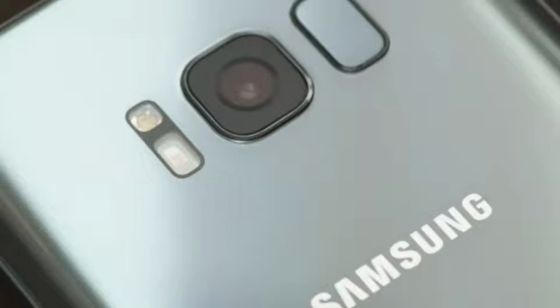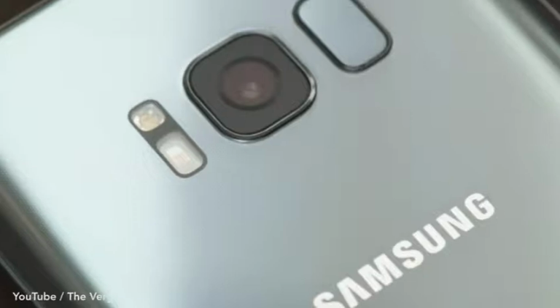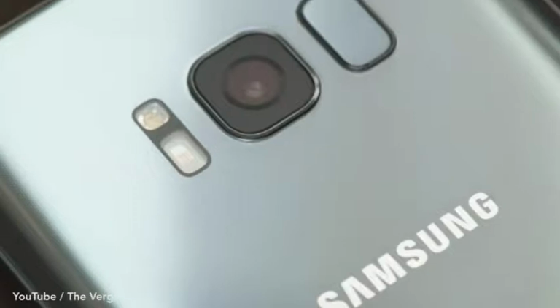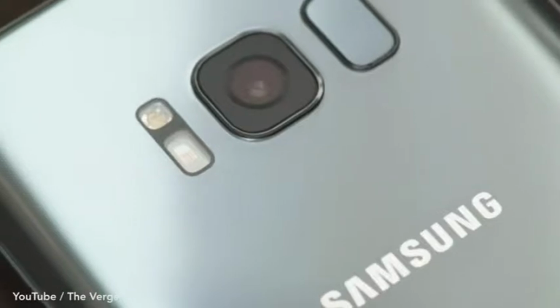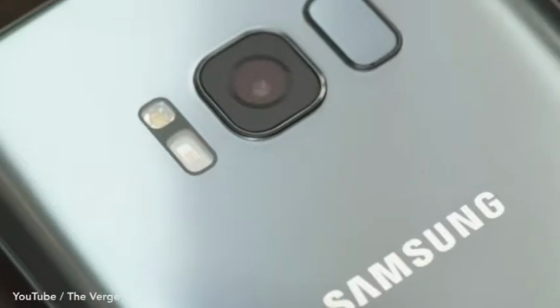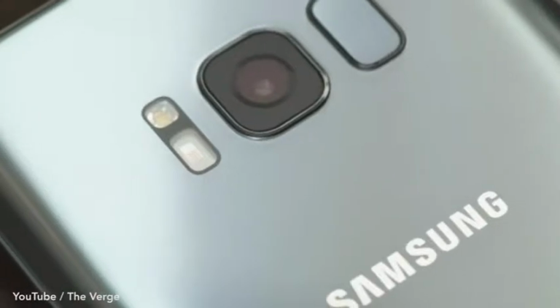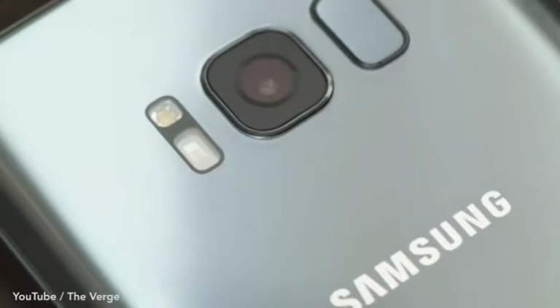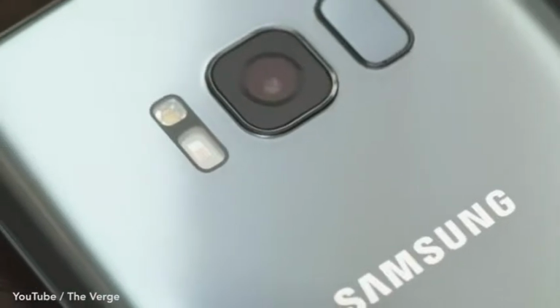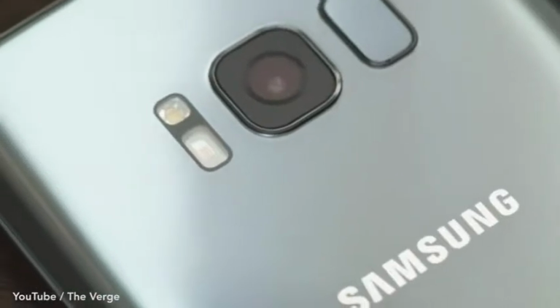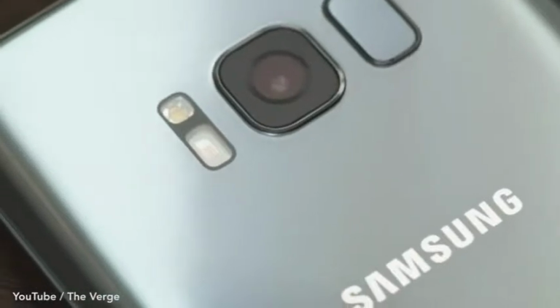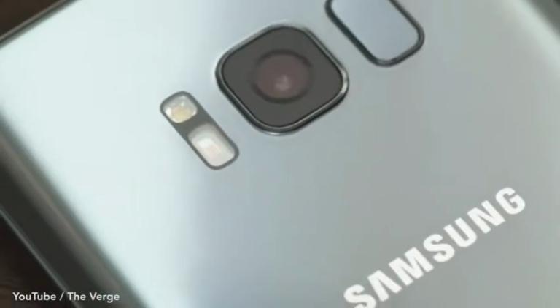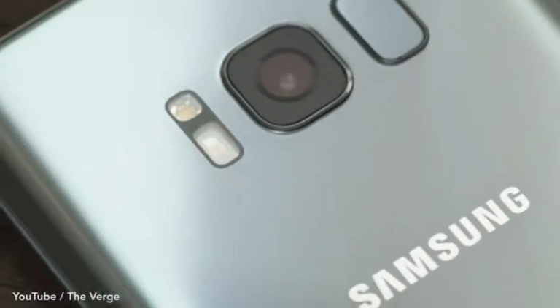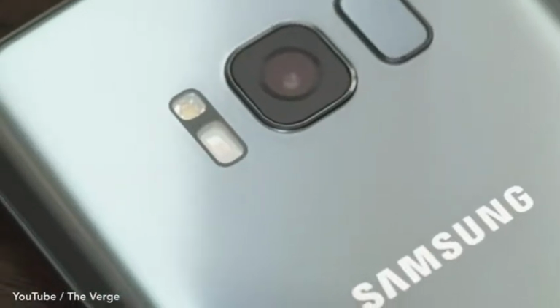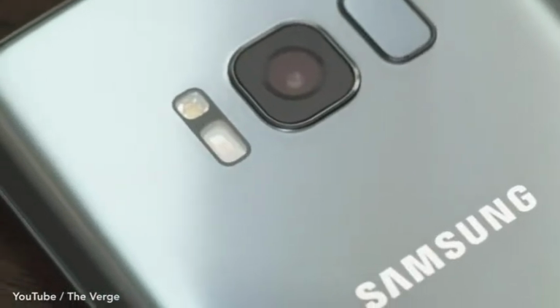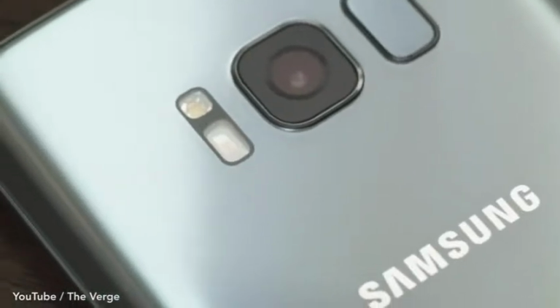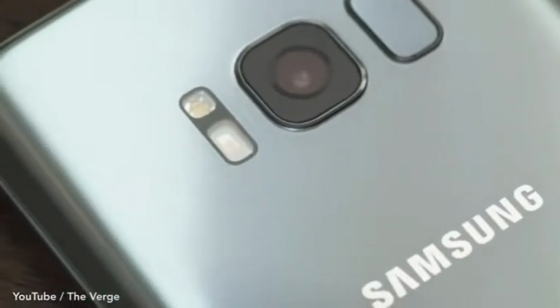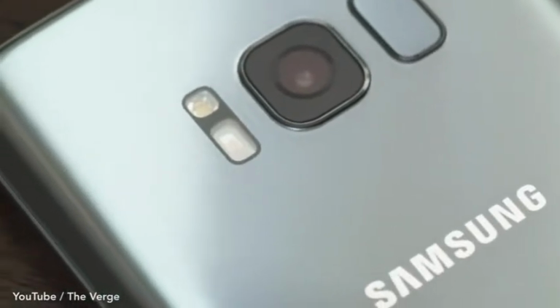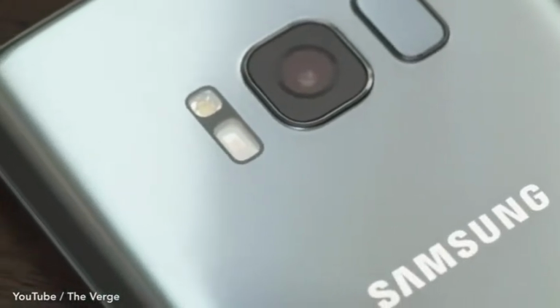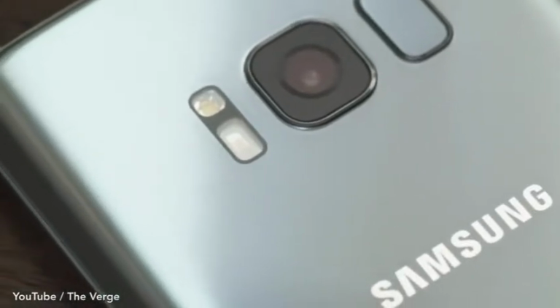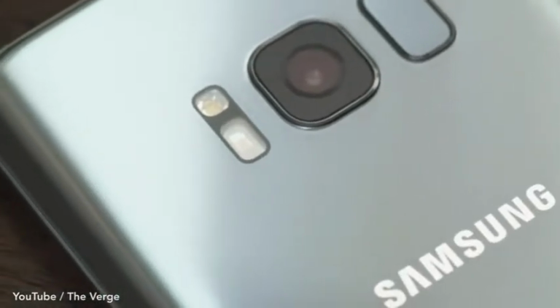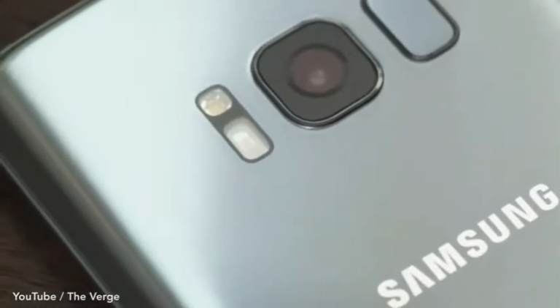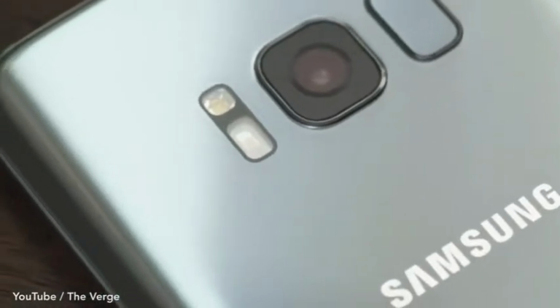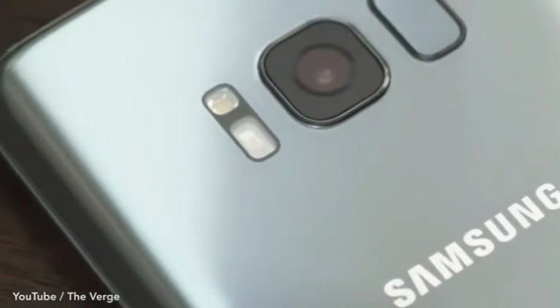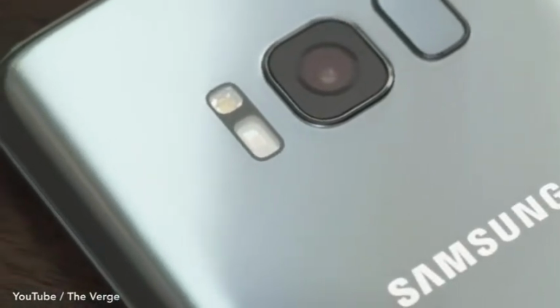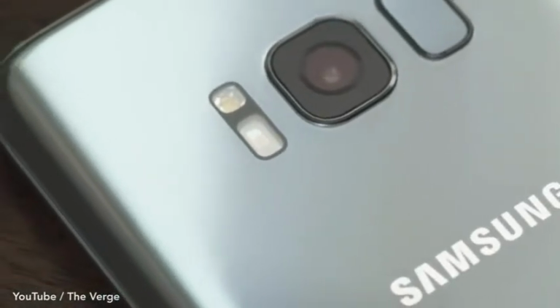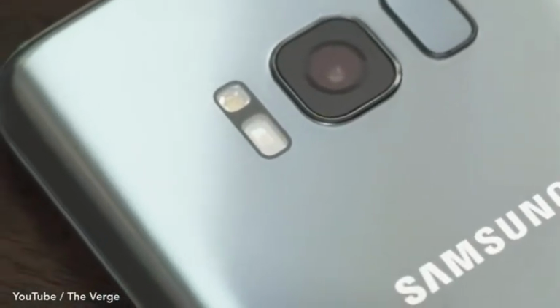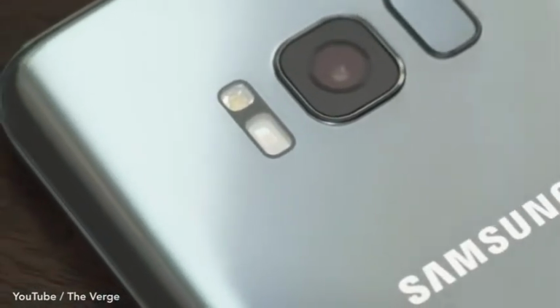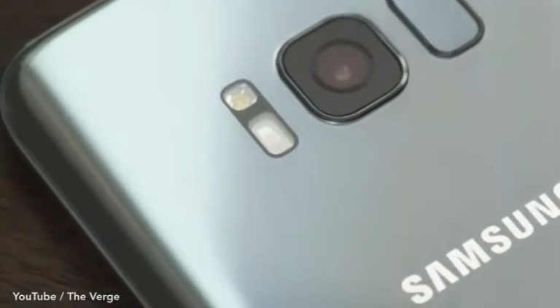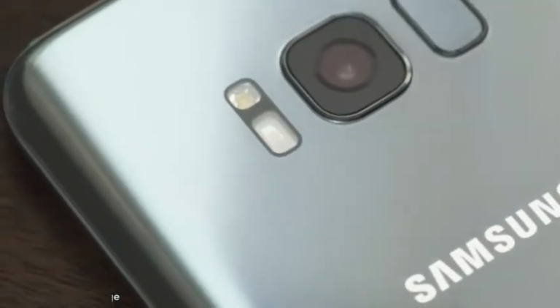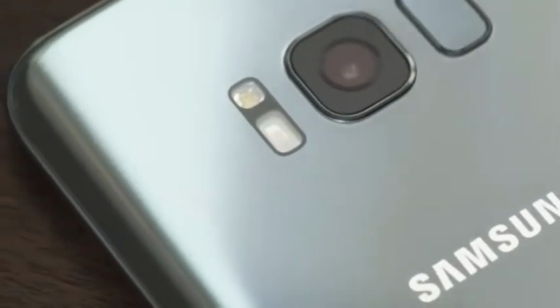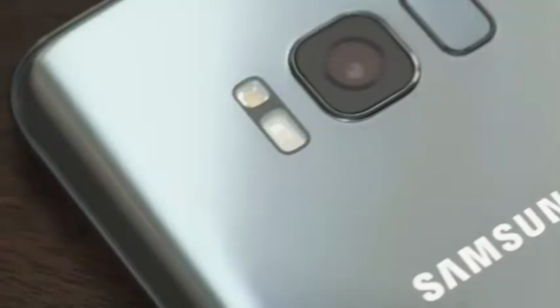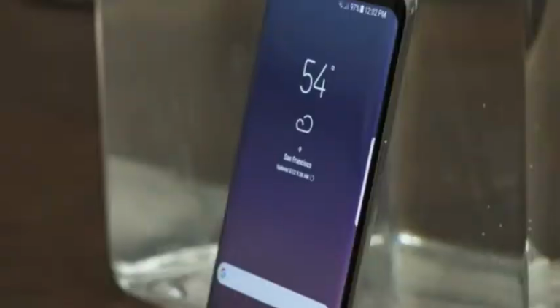It feels like some of the best phone hardware I've ever used — way better than, say, the iPhone 7.